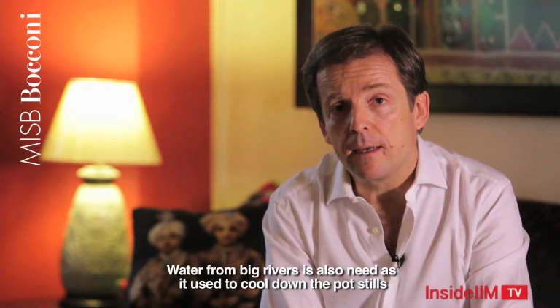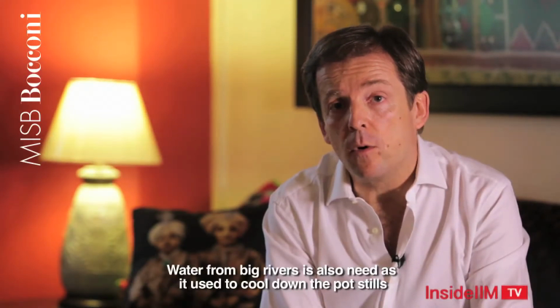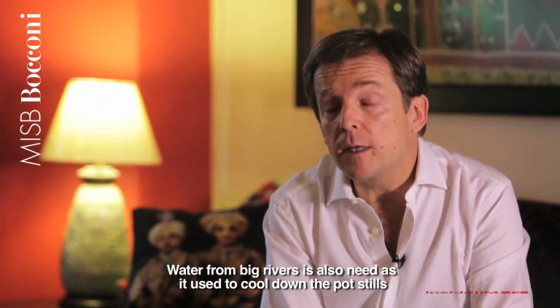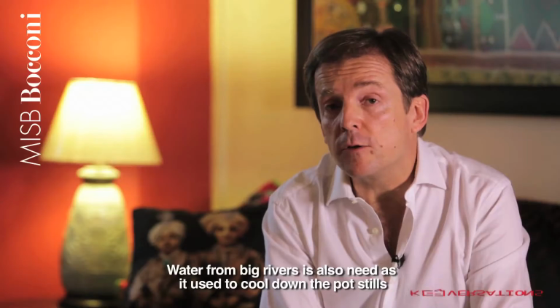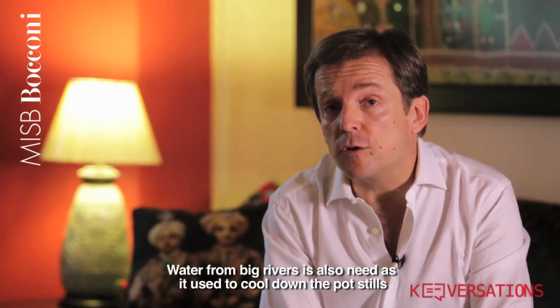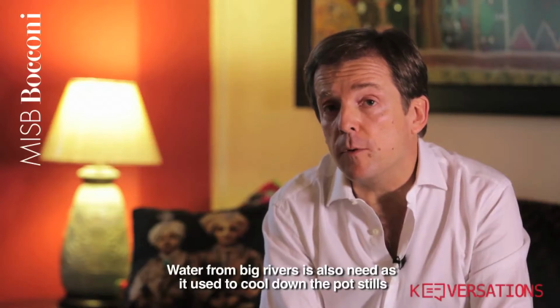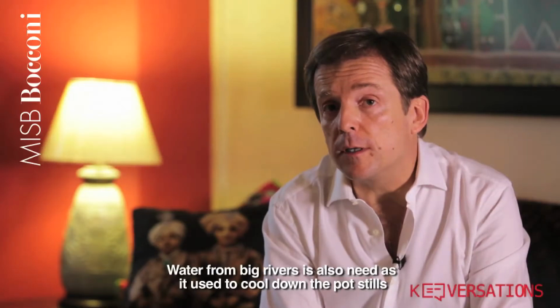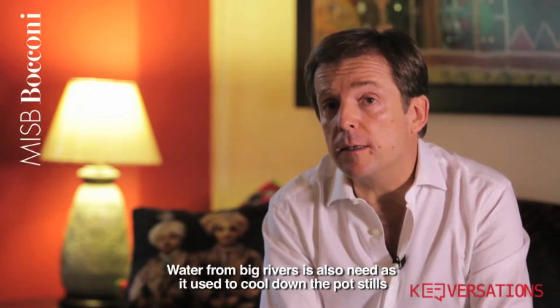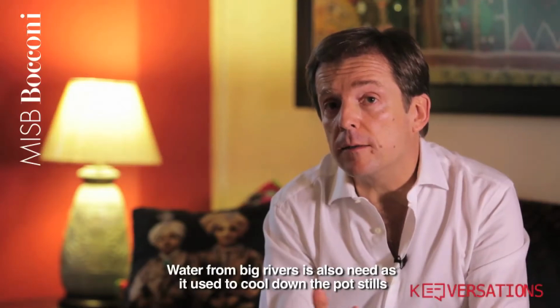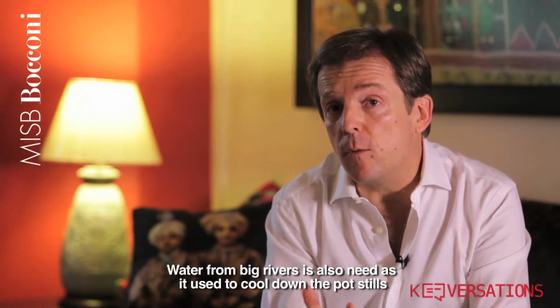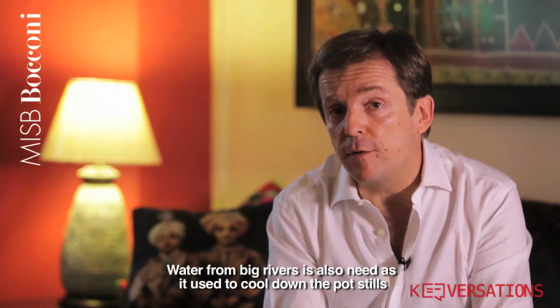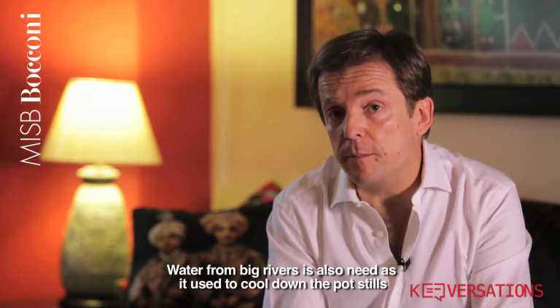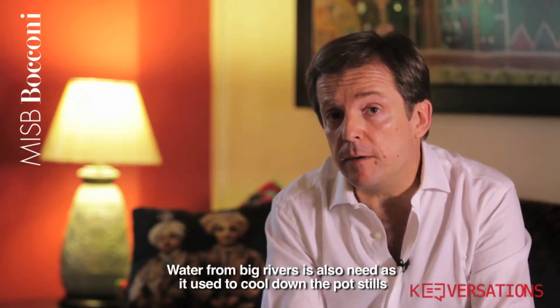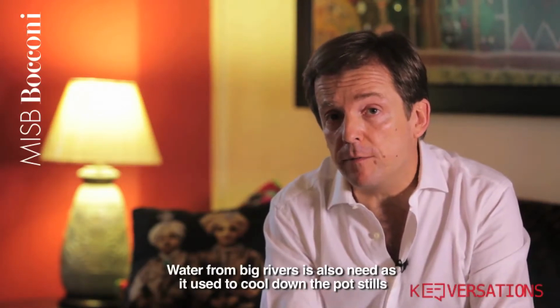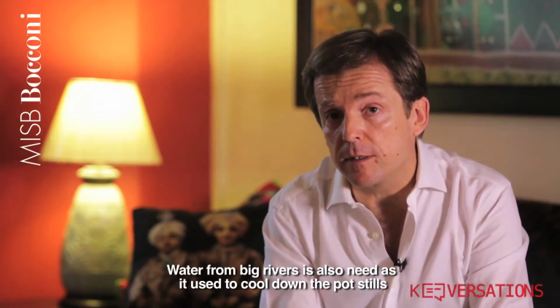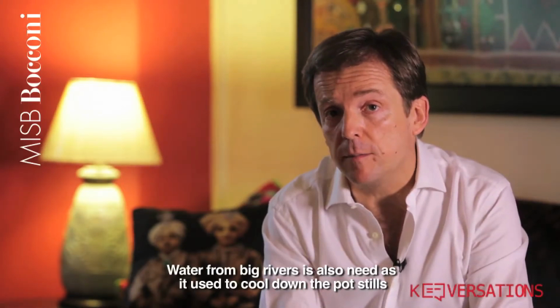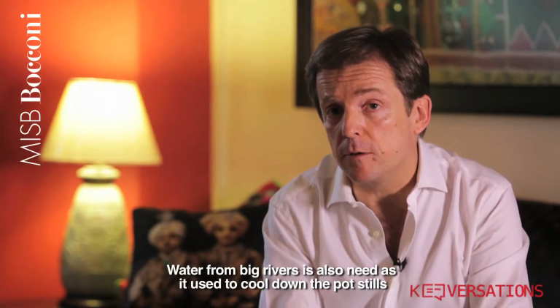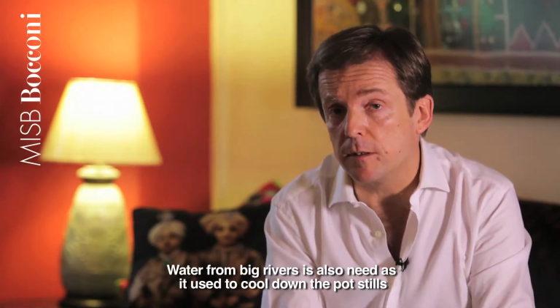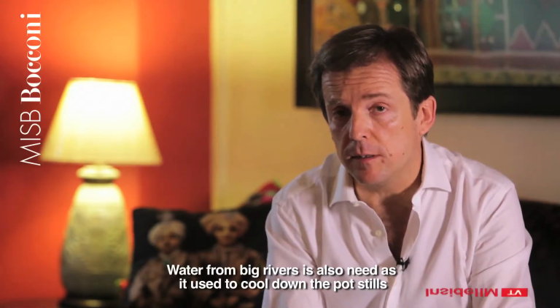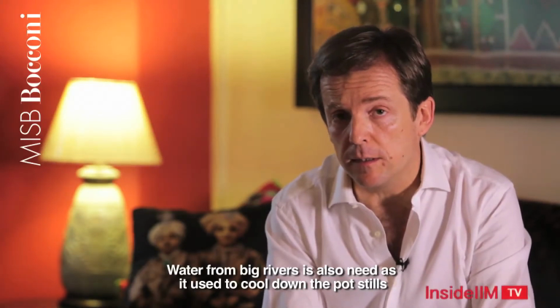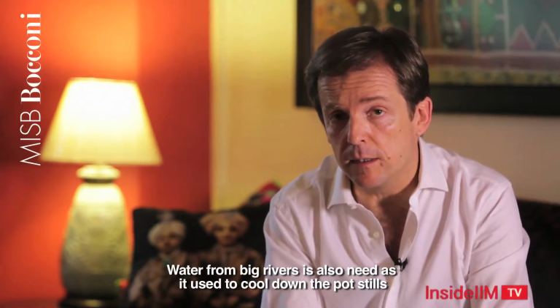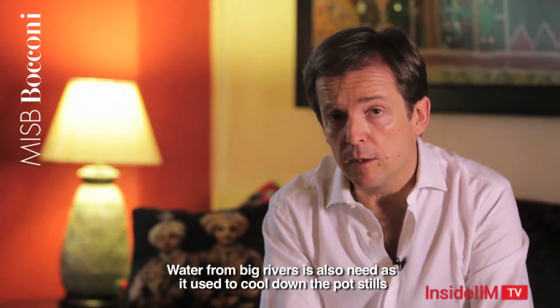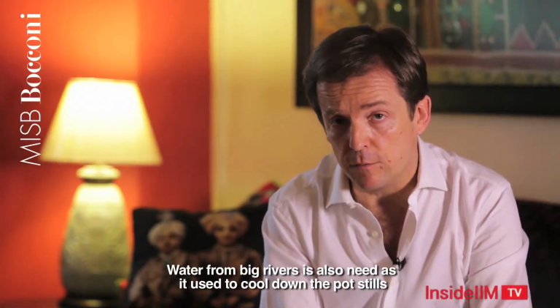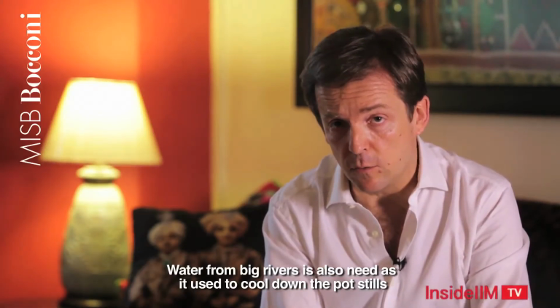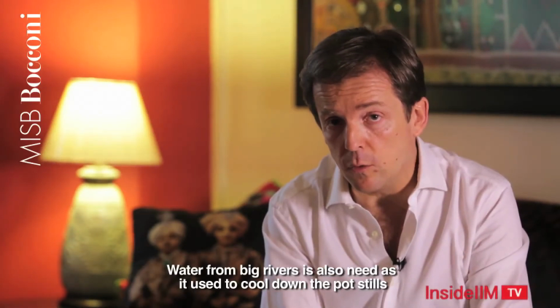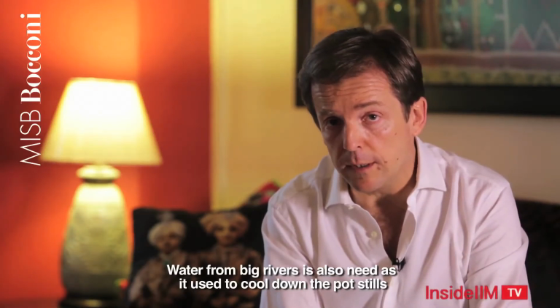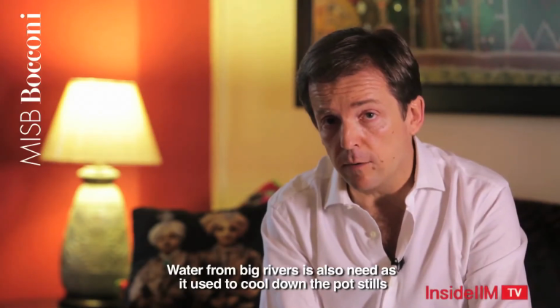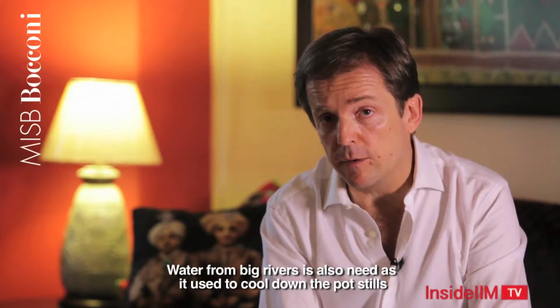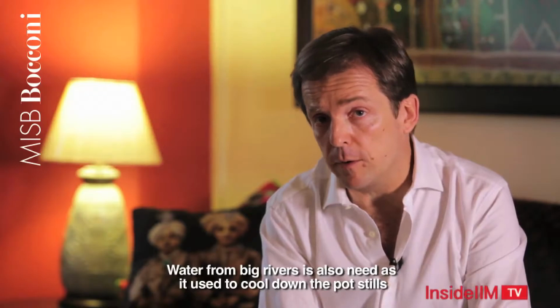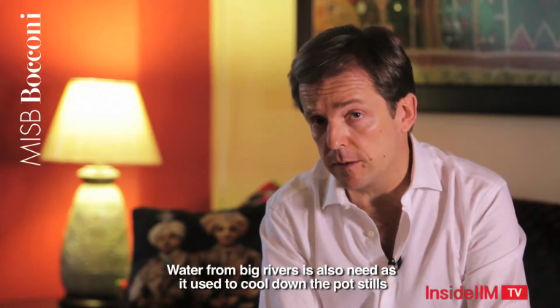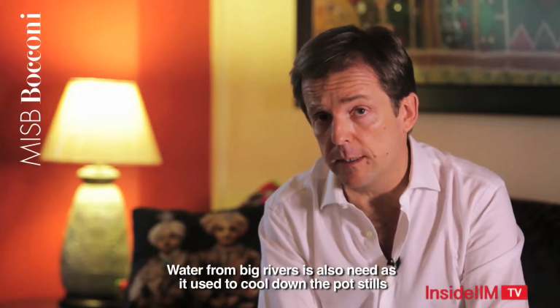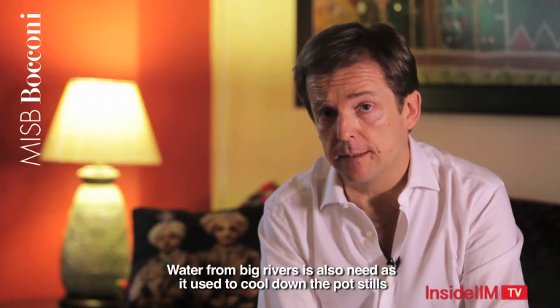Water is also important — the one from the big rivers — because it is needed for the cooling down of the pot stills.